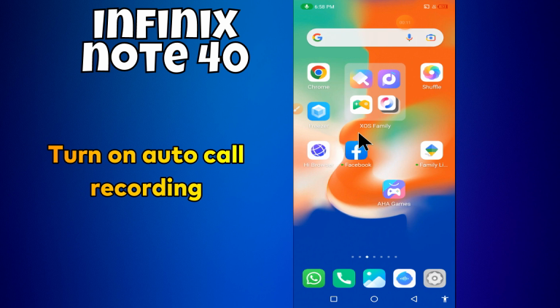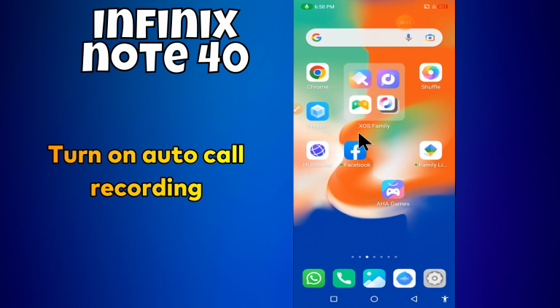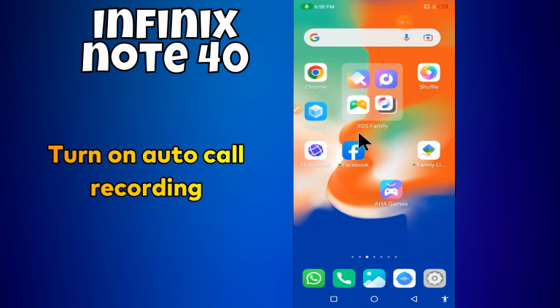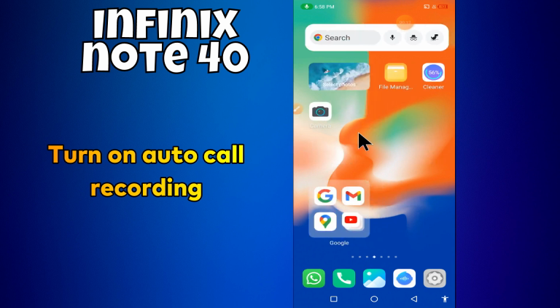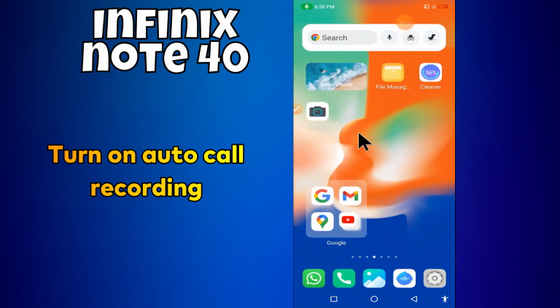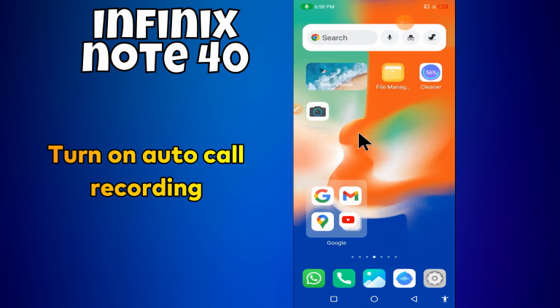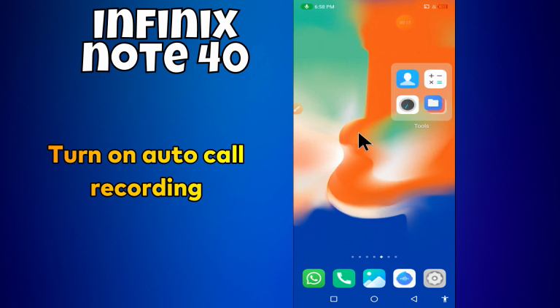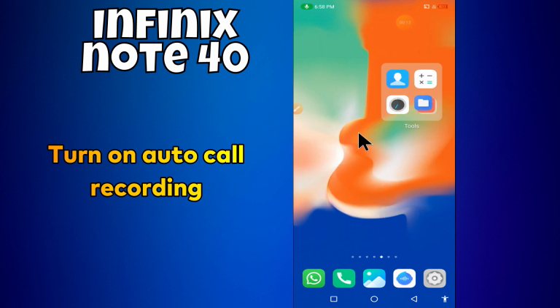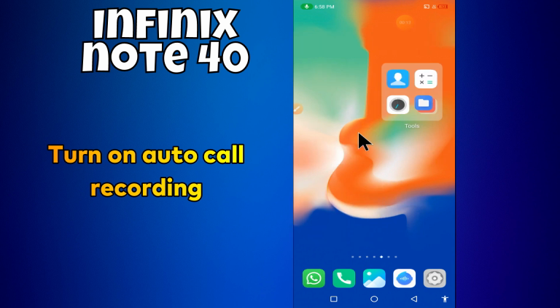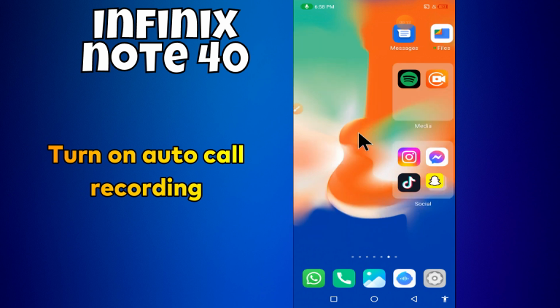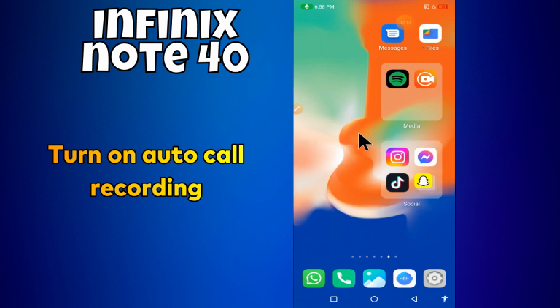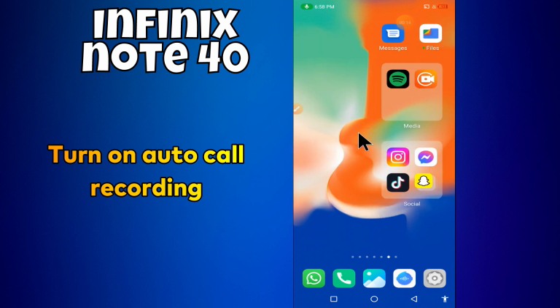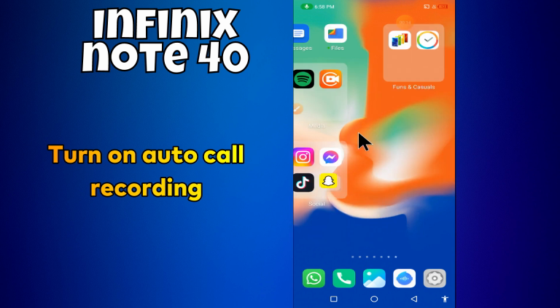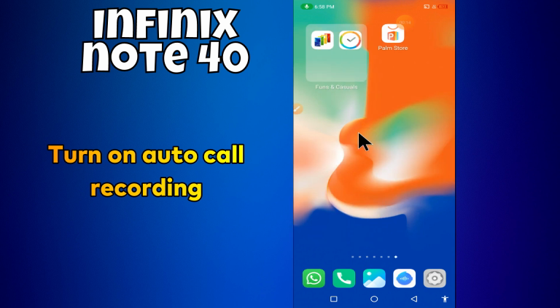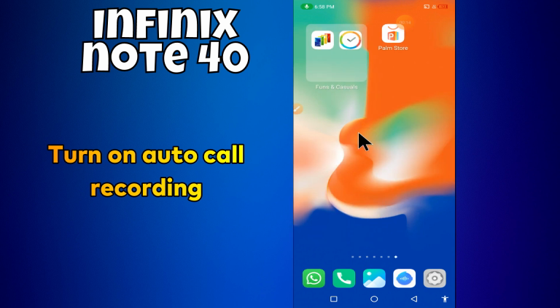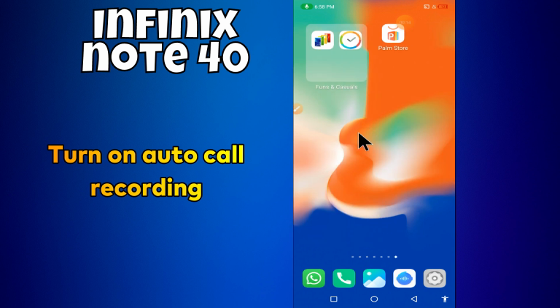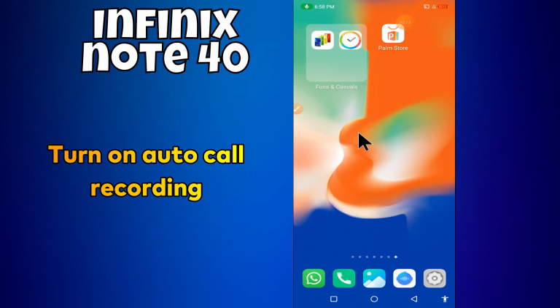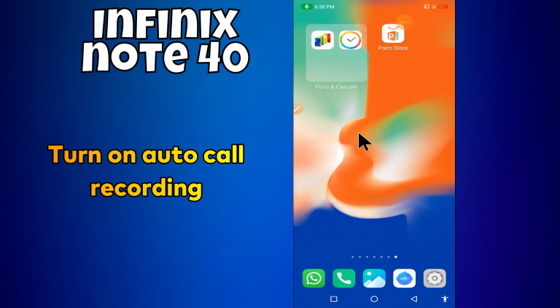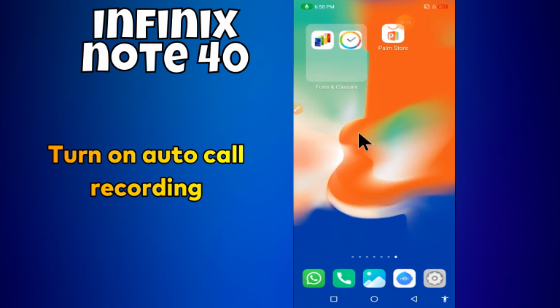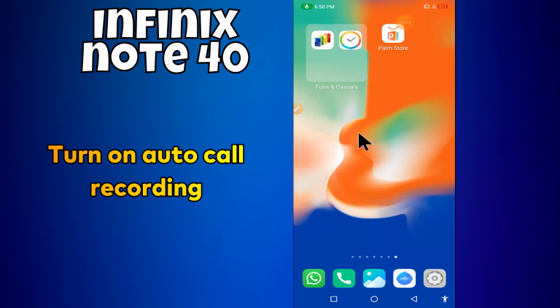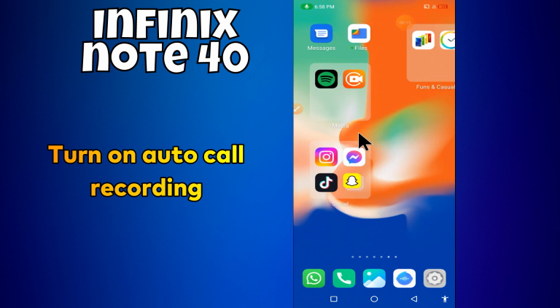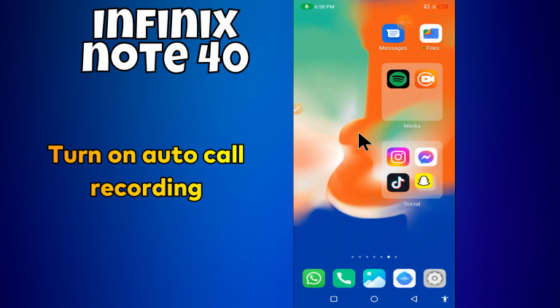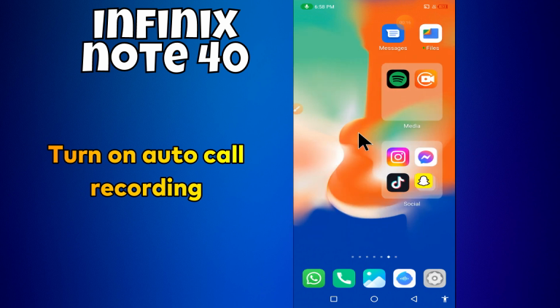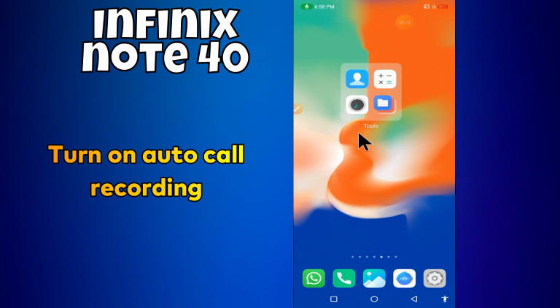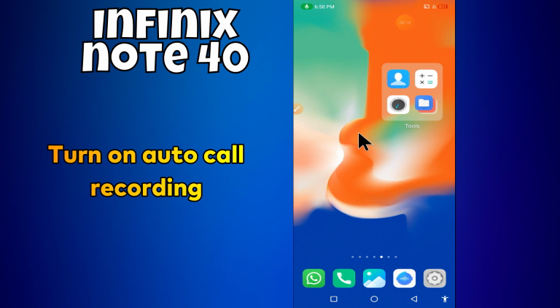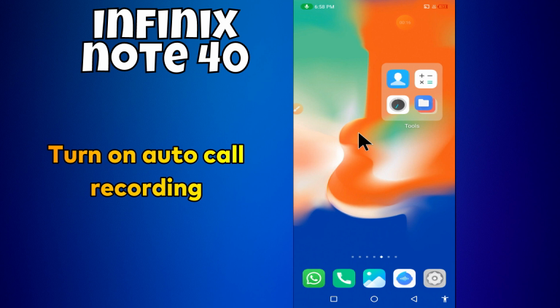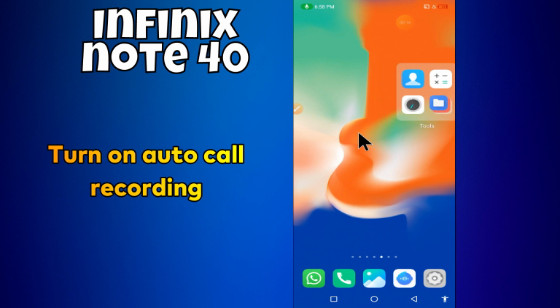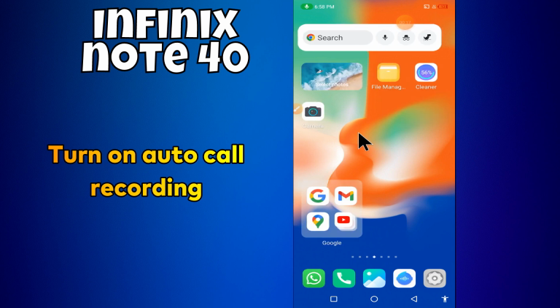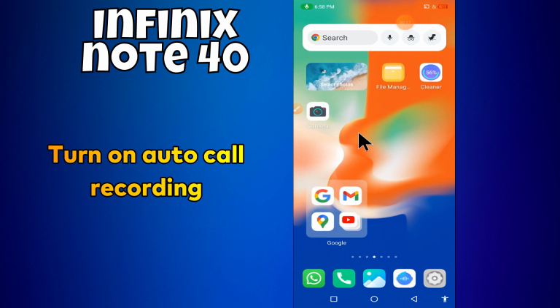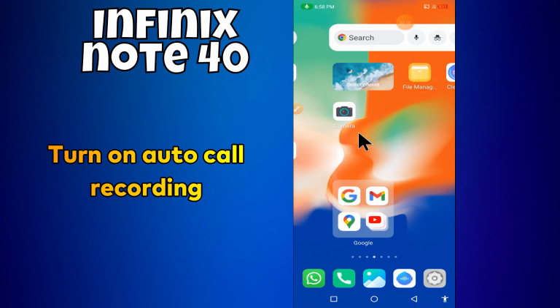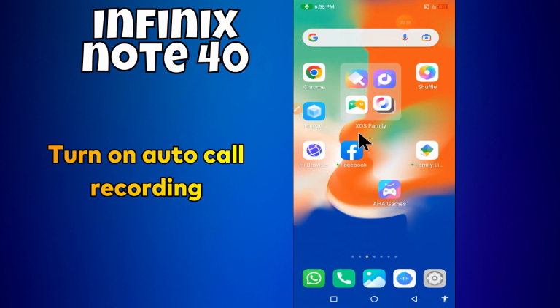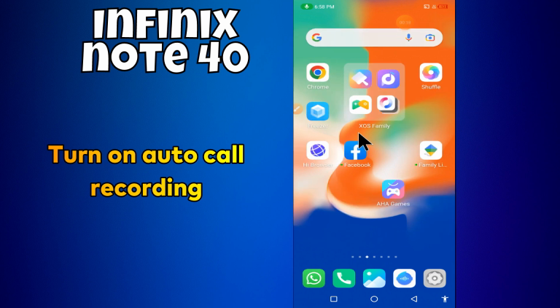Hello everyone. In today's video I'll tell you how to turn on auto code recording in your device in Phoenix Note 40.